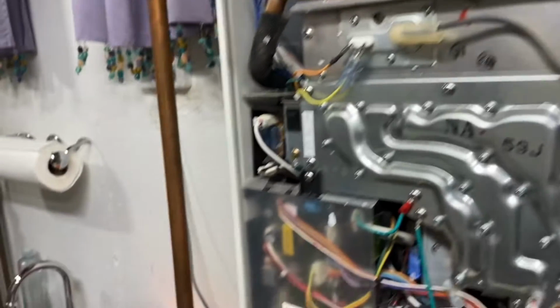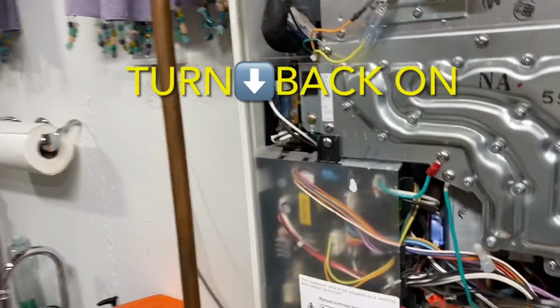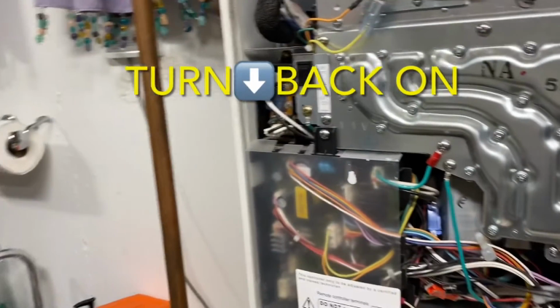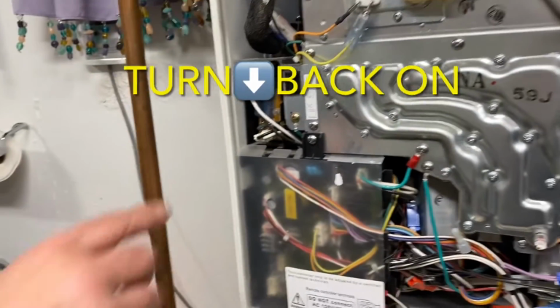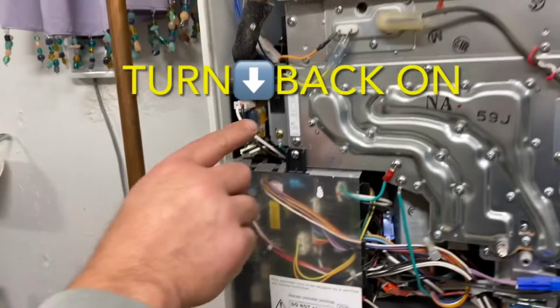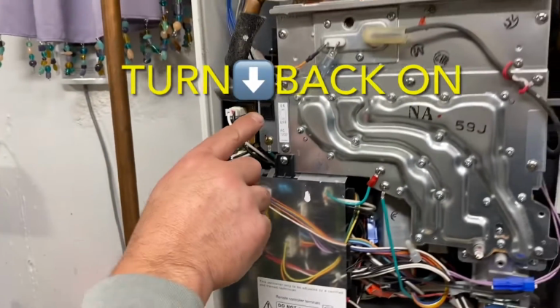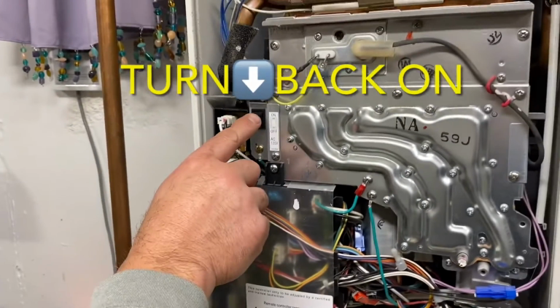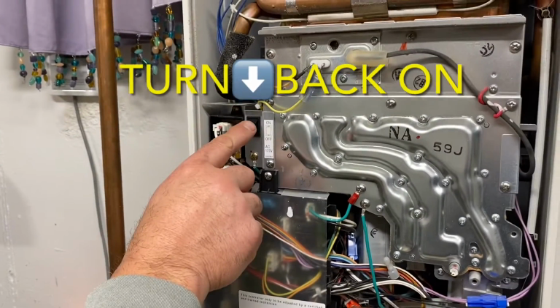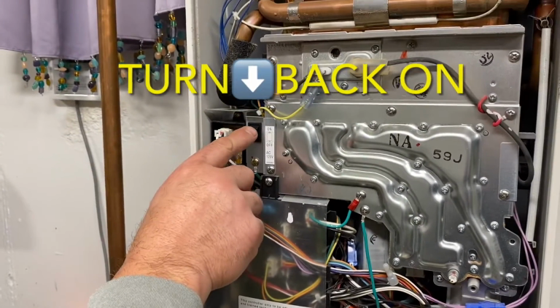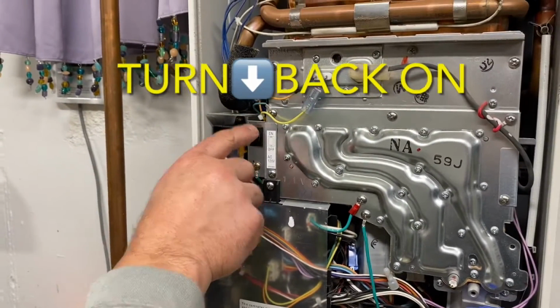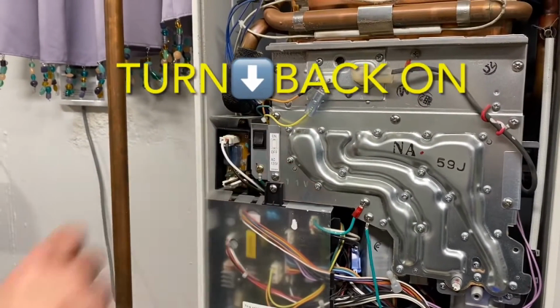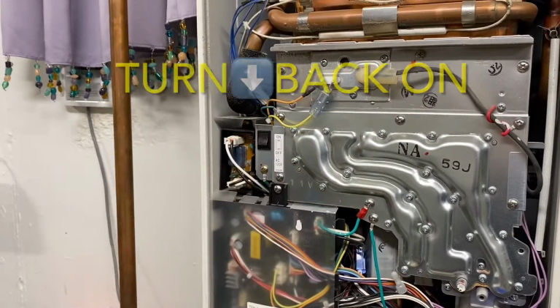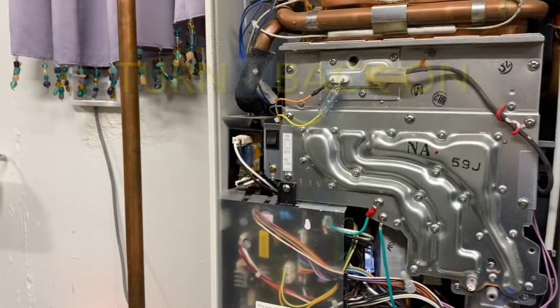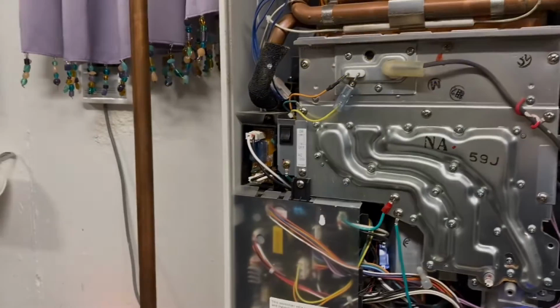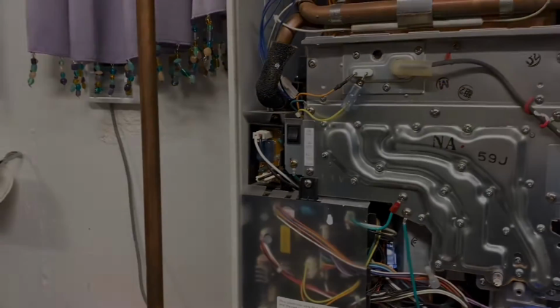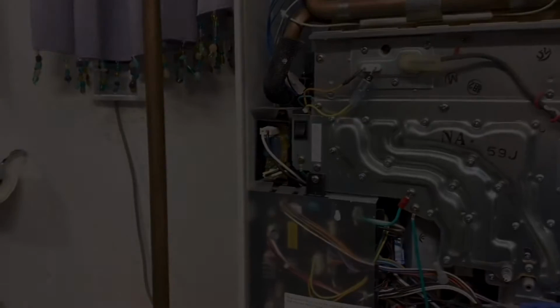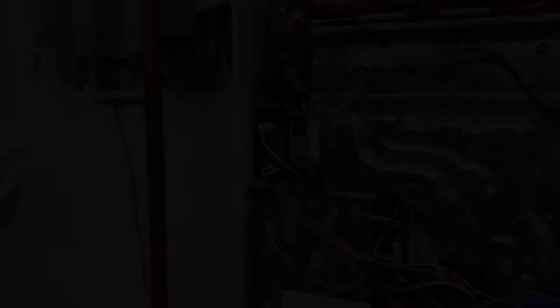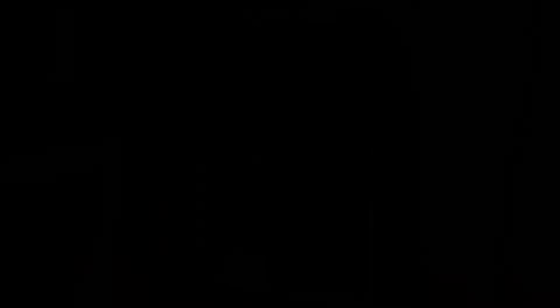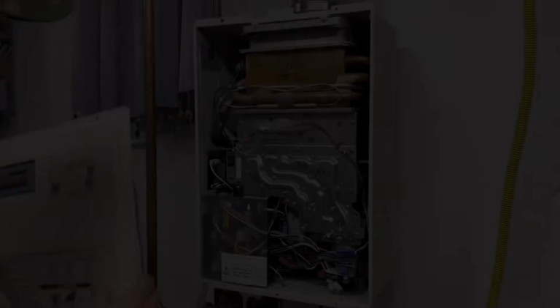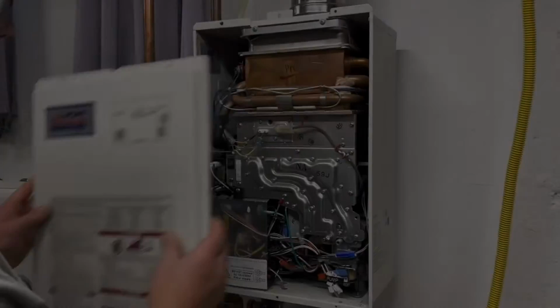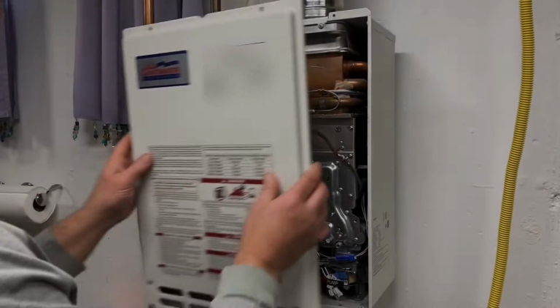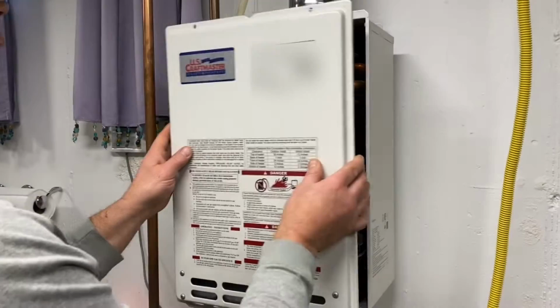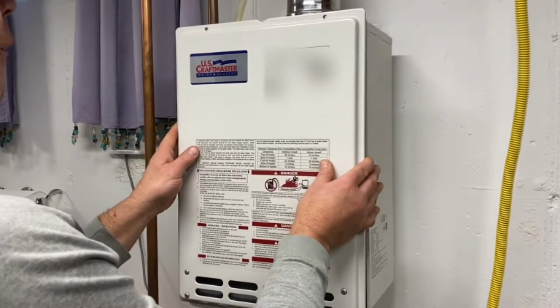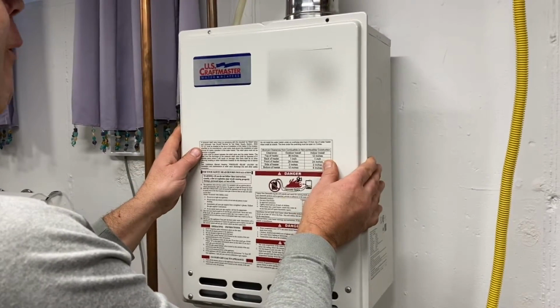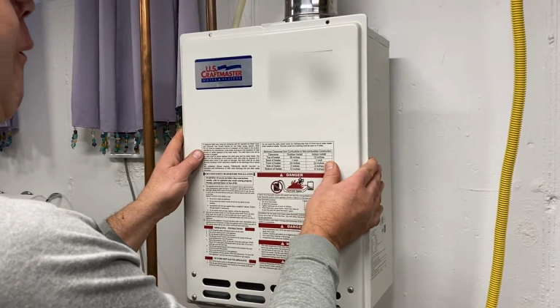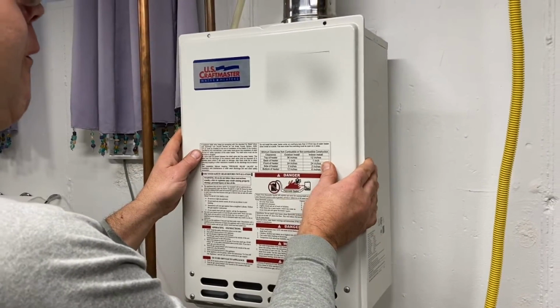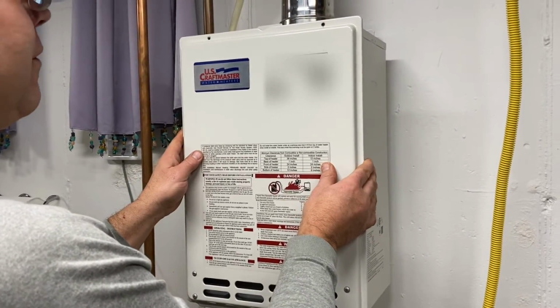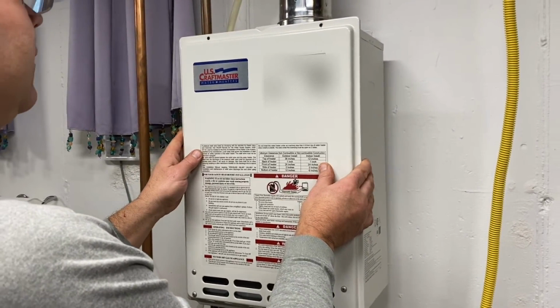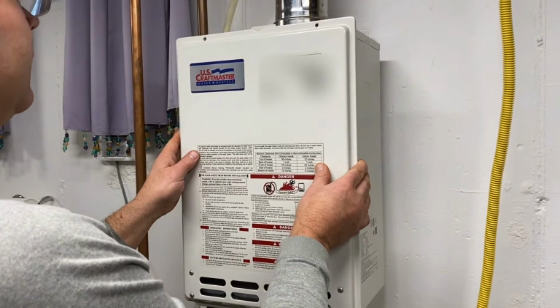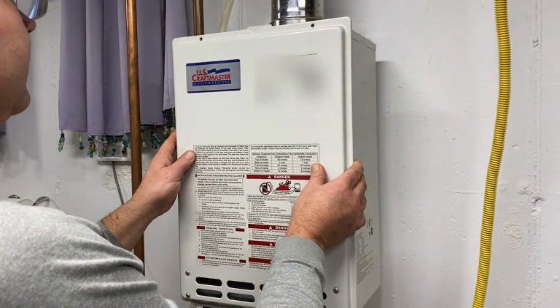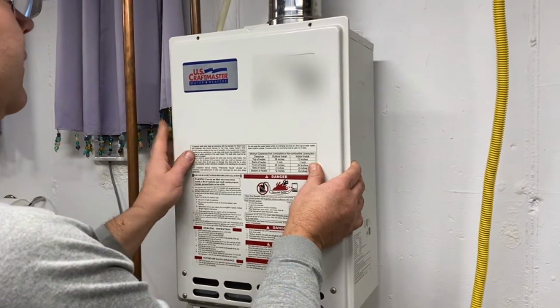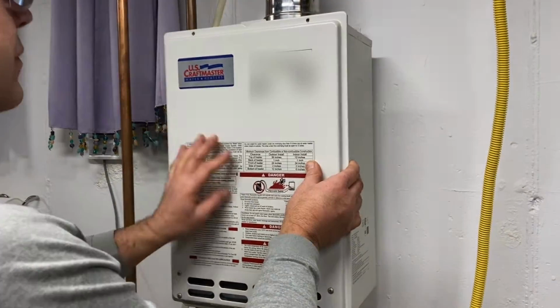We've recouped our costs countless times over. This water heater paid for itself in like a year, just in energy savings alone.